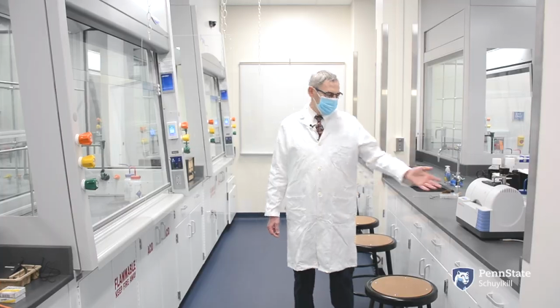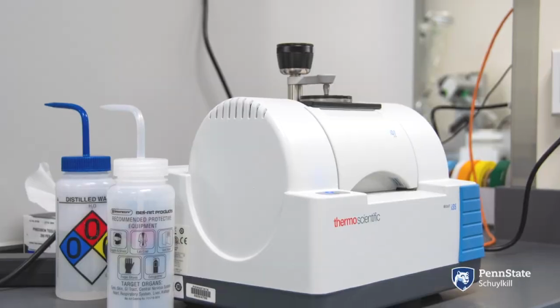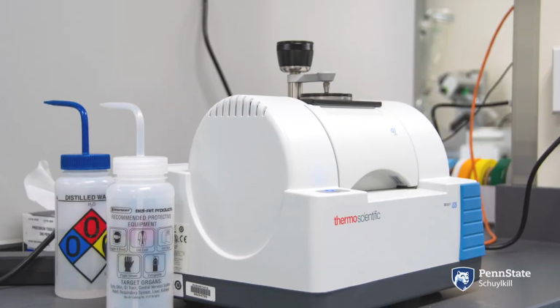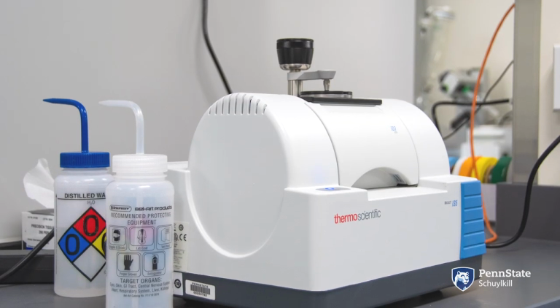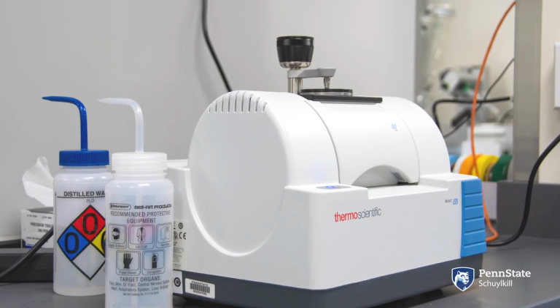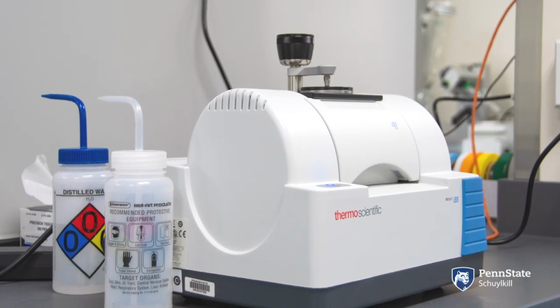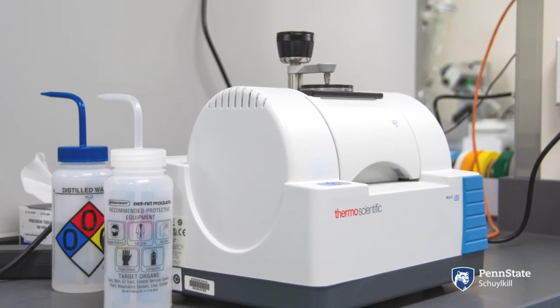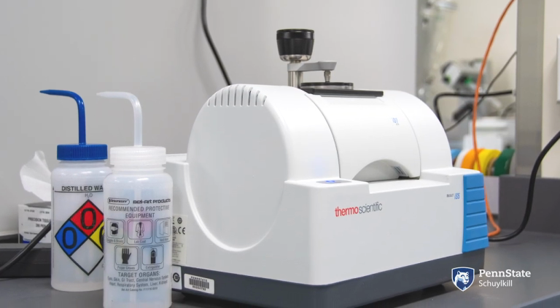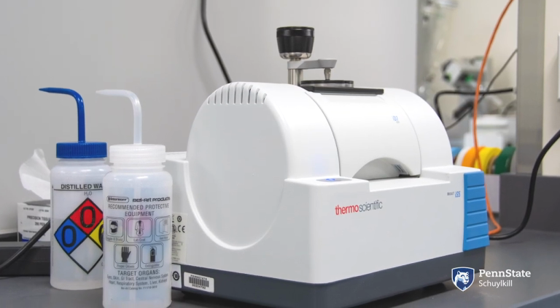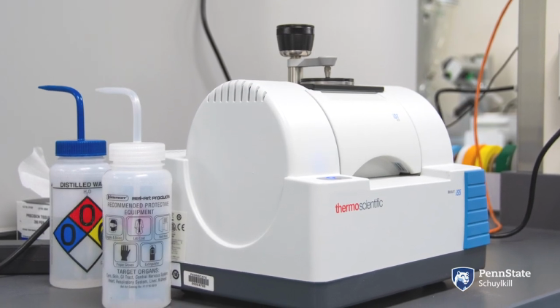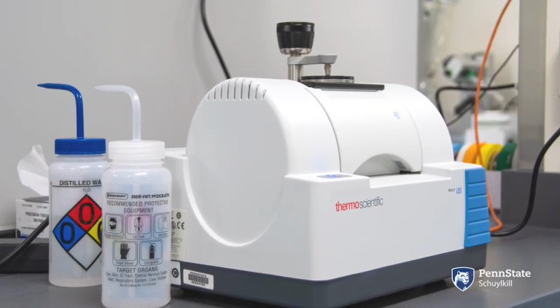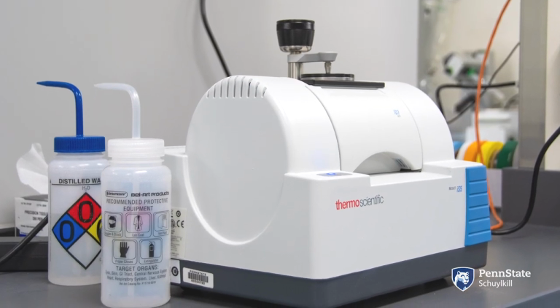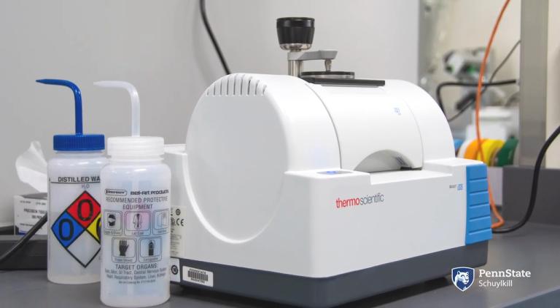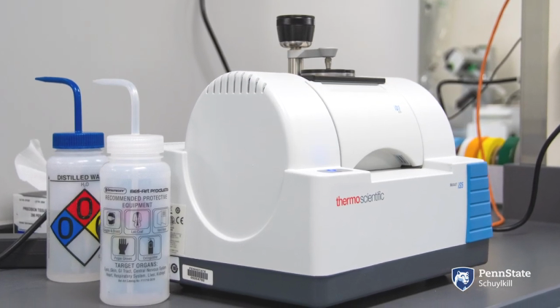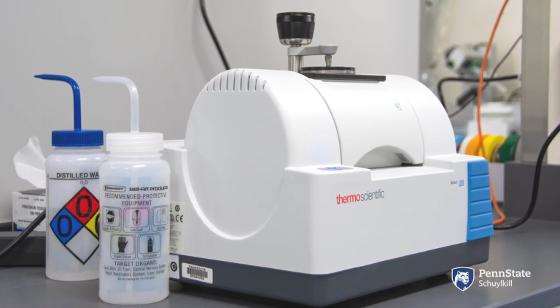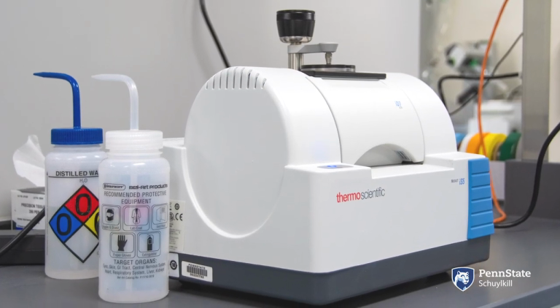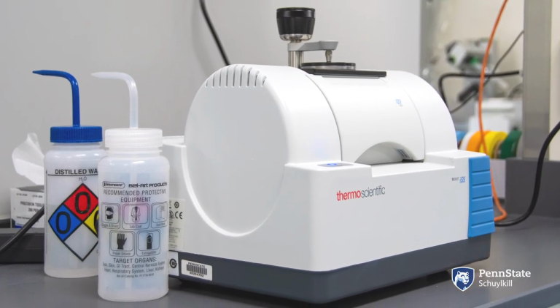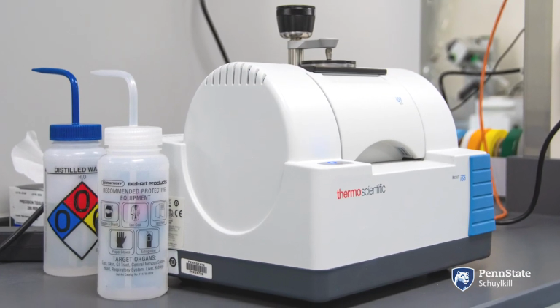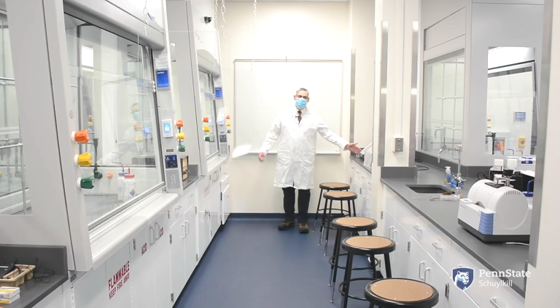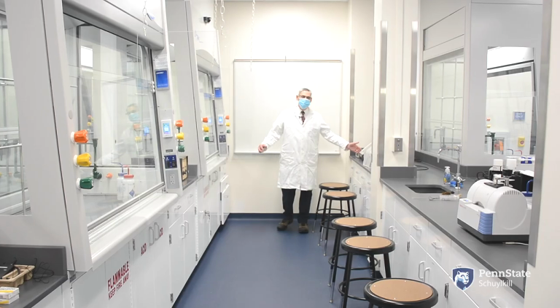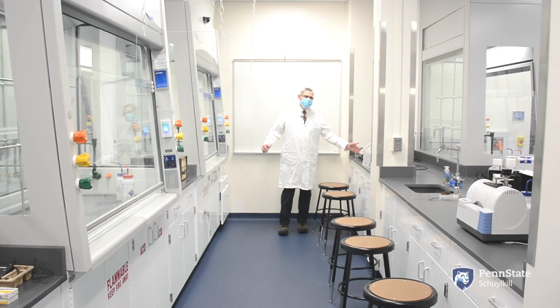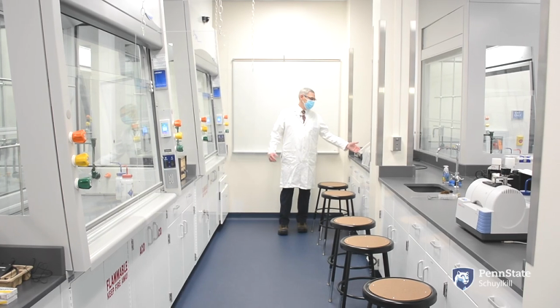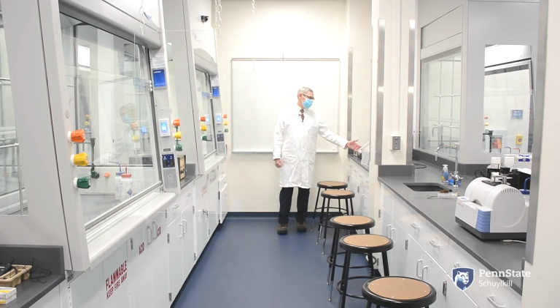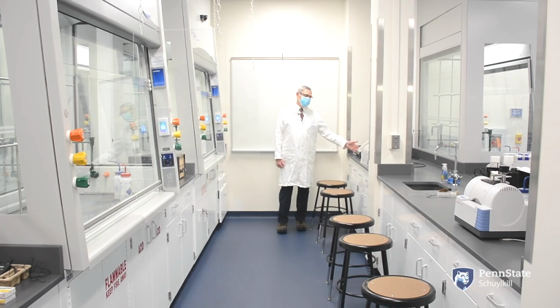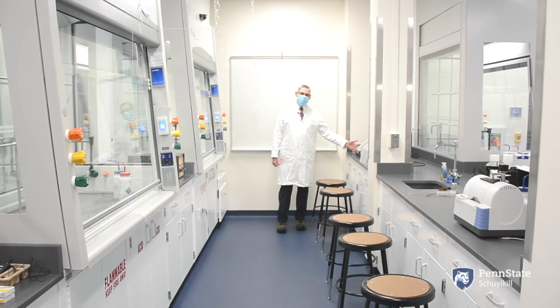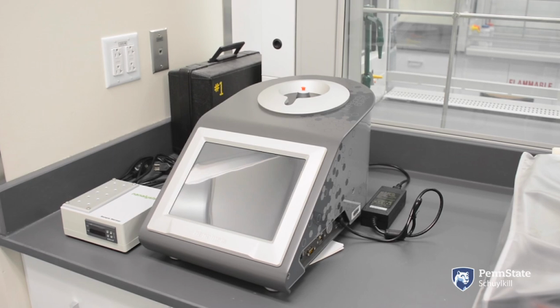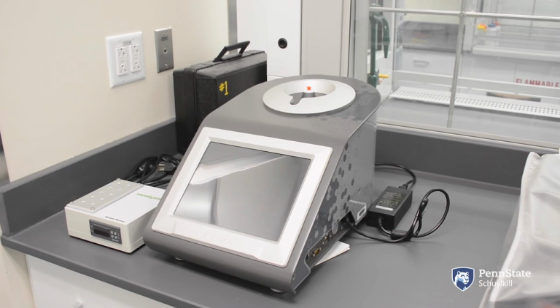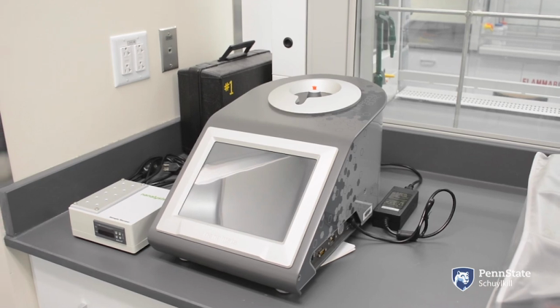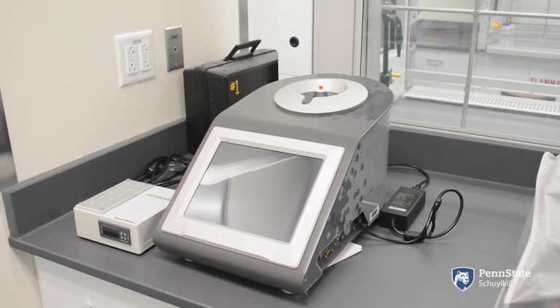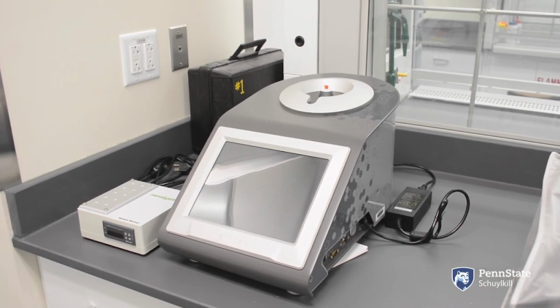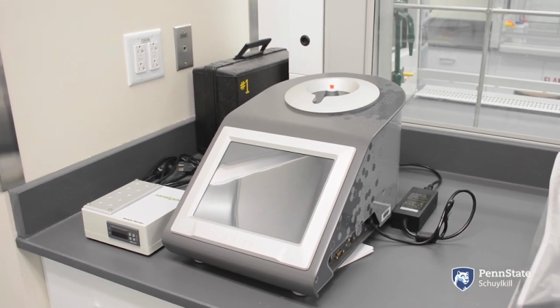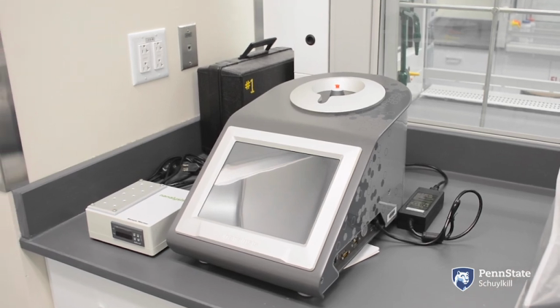This is an infrared spectrometer and a new NMR spectrometer.